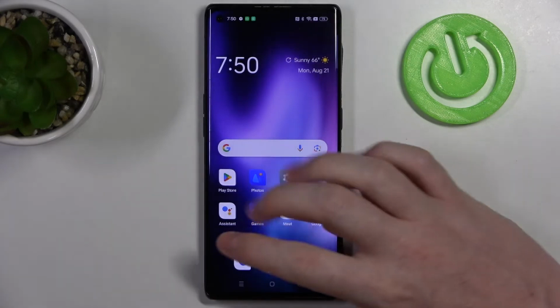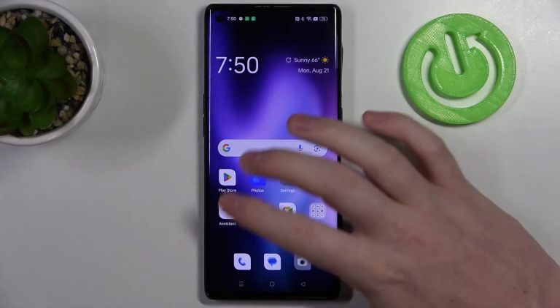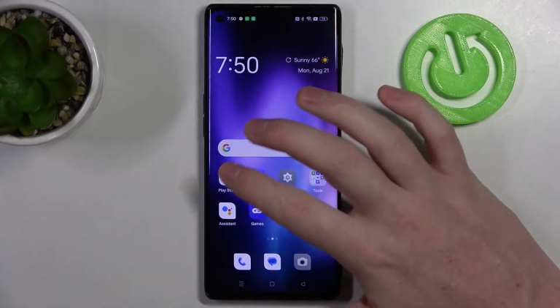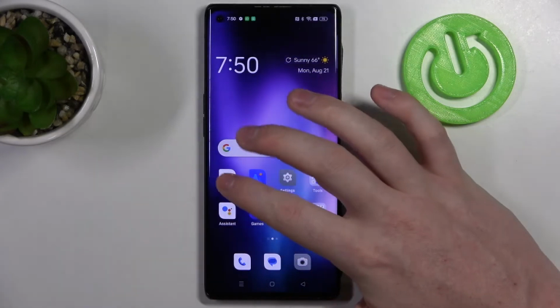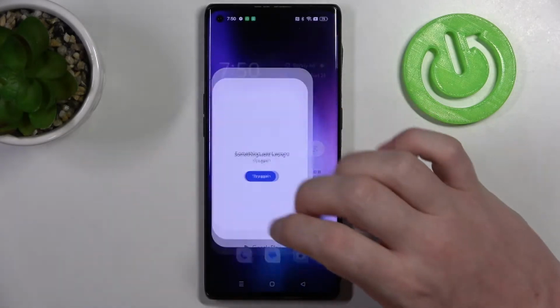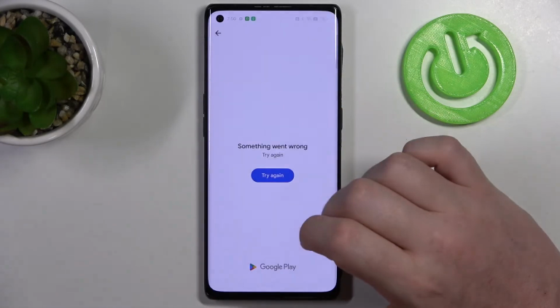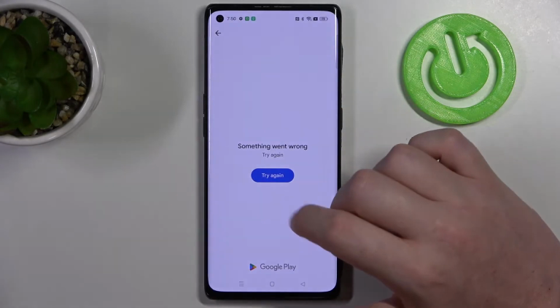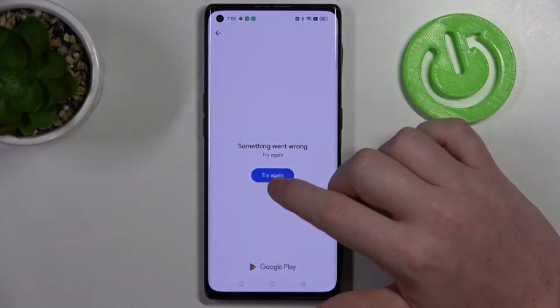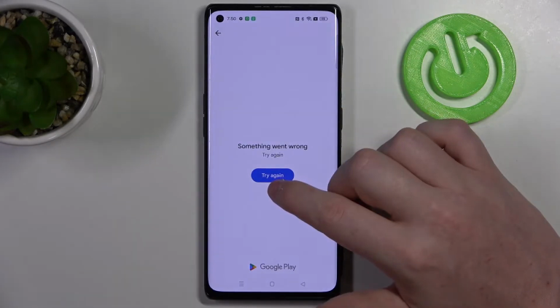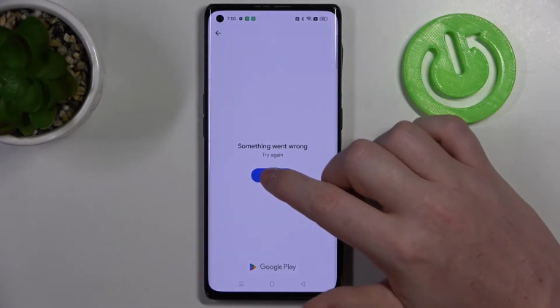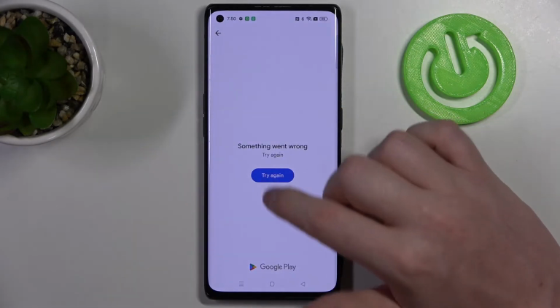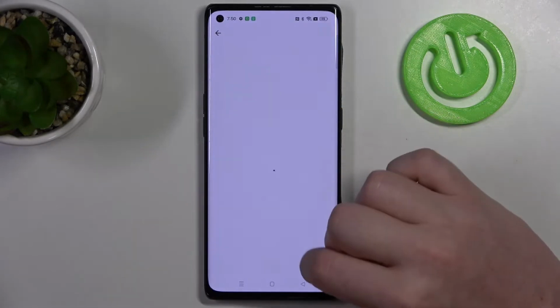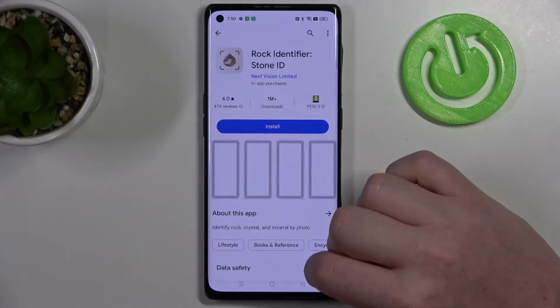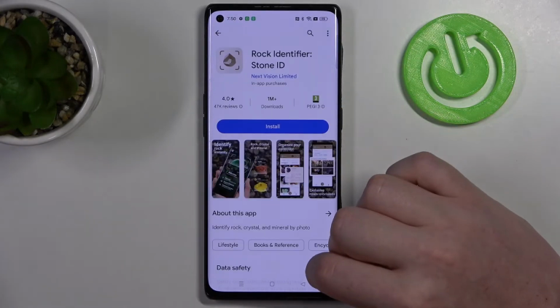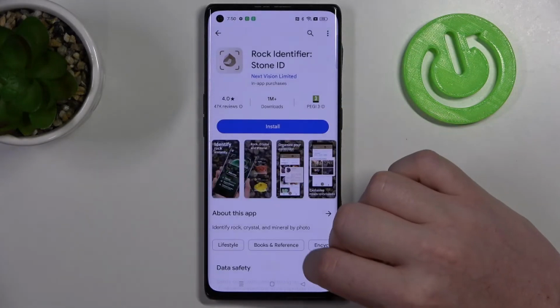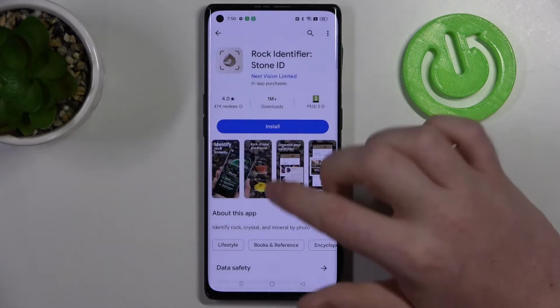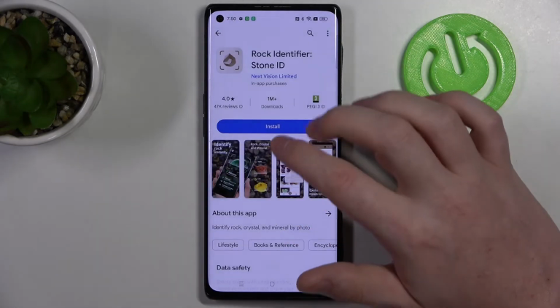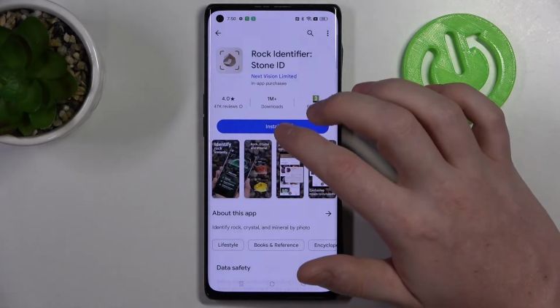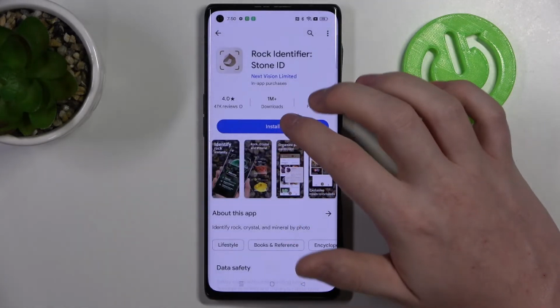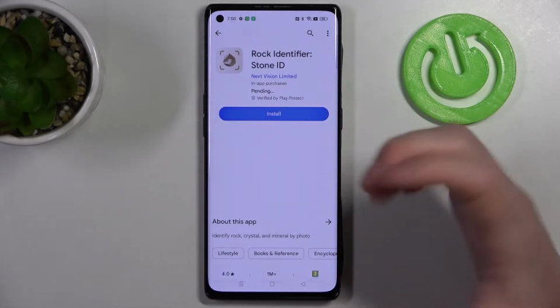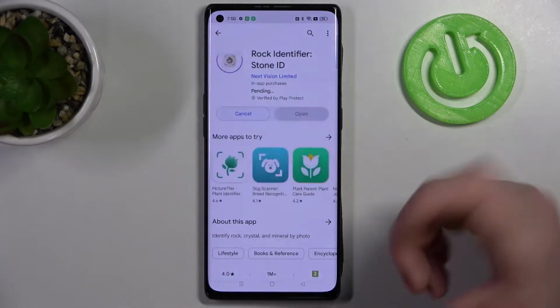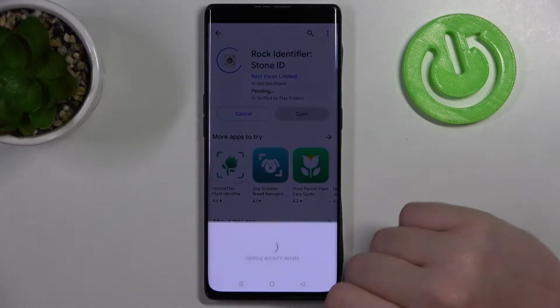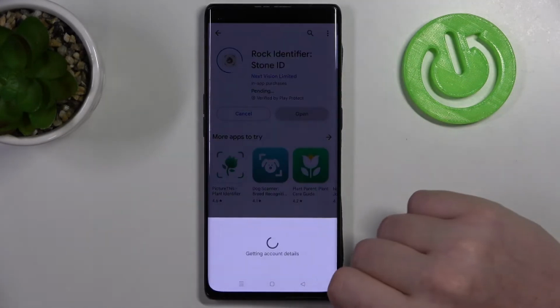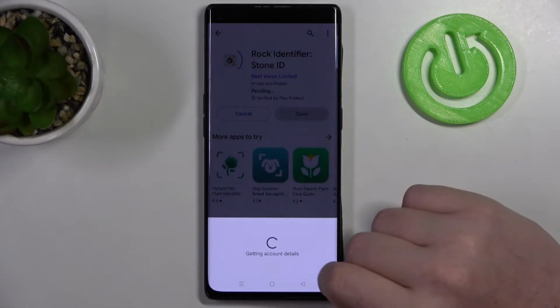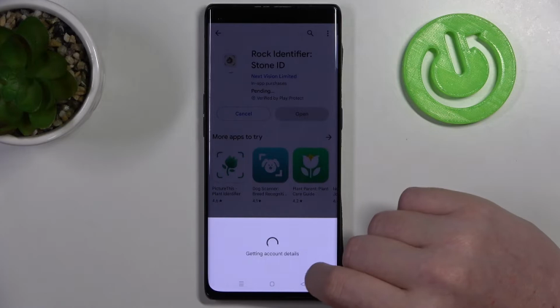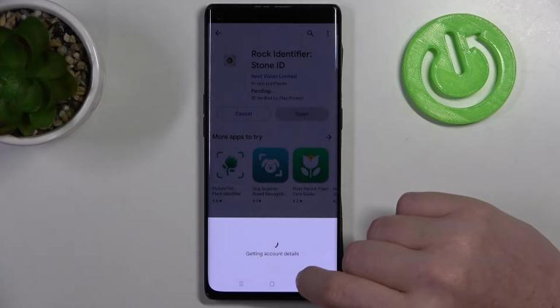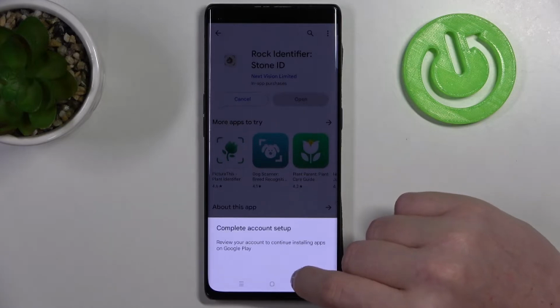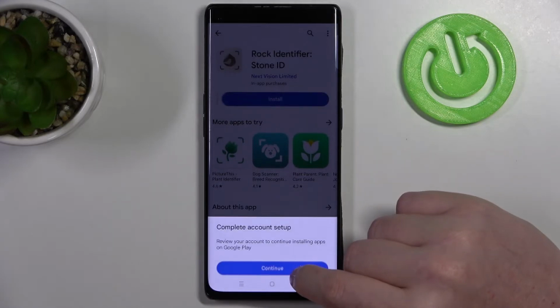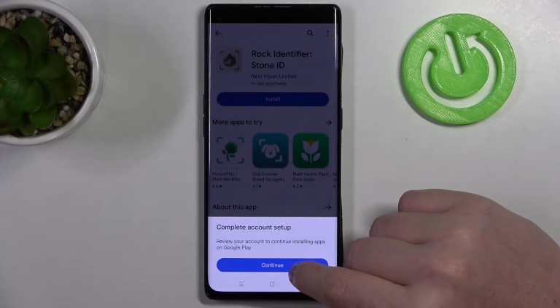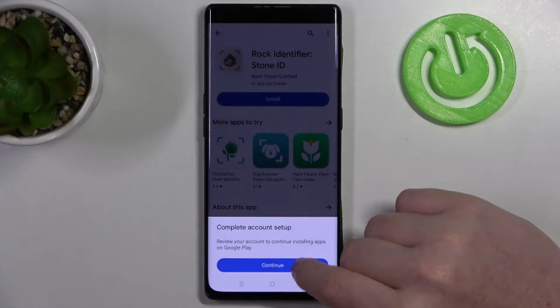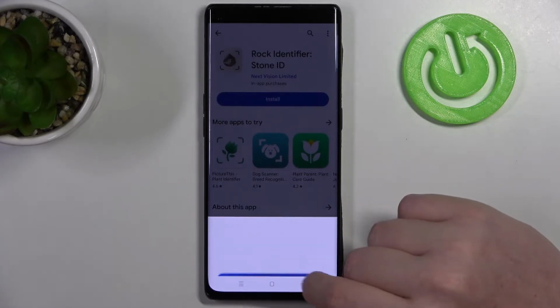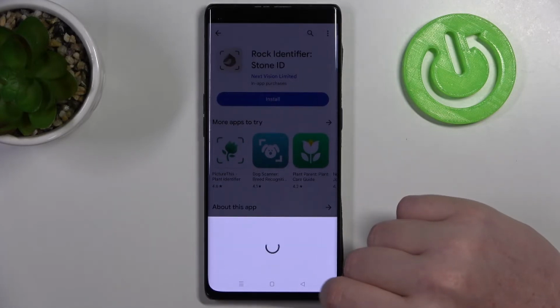If you go back to your Google Play Store and try again, we can install the apps just like that.